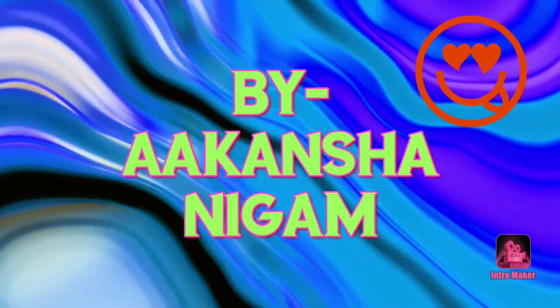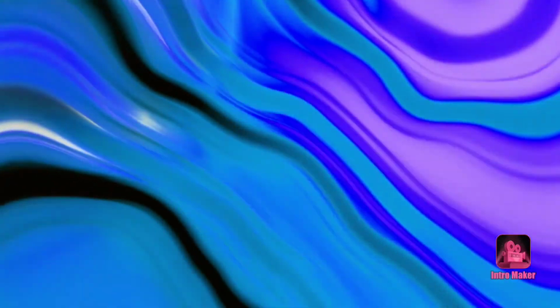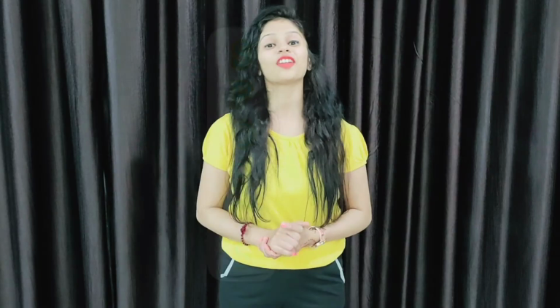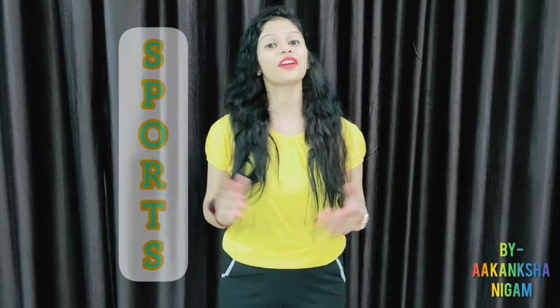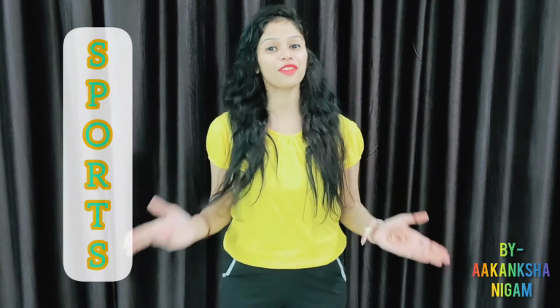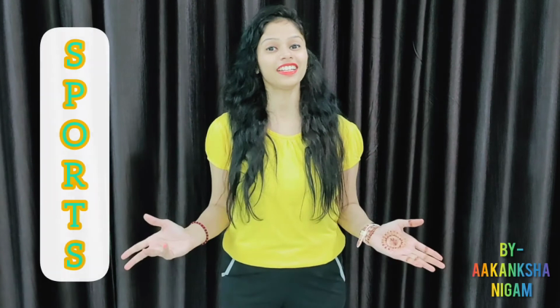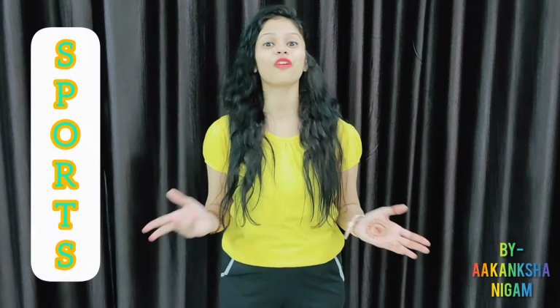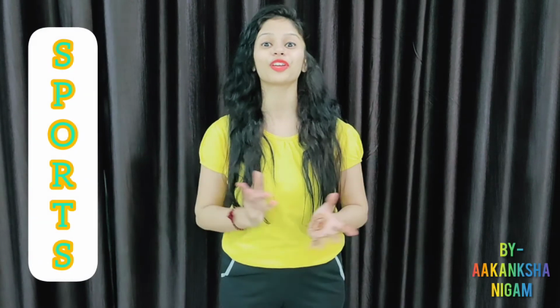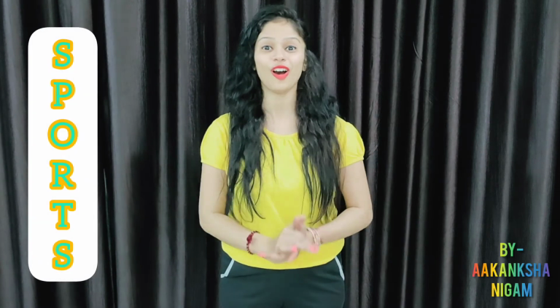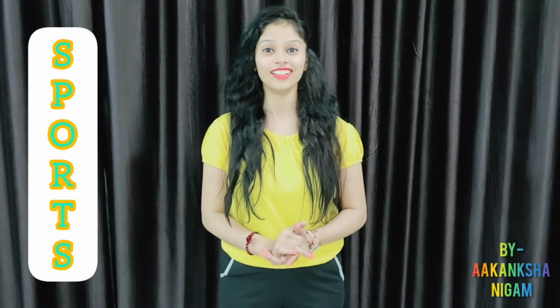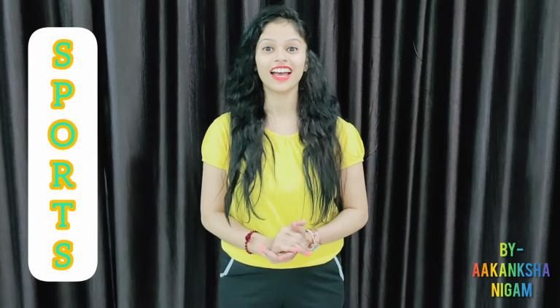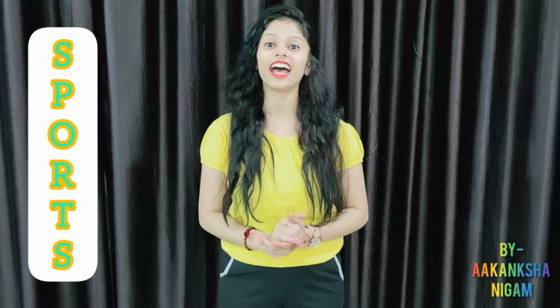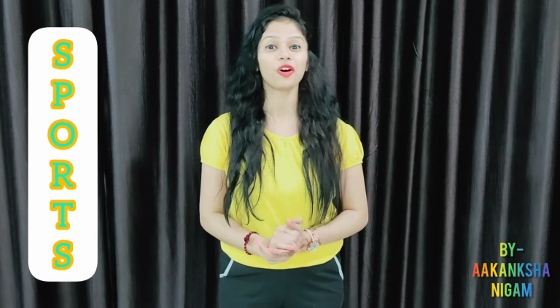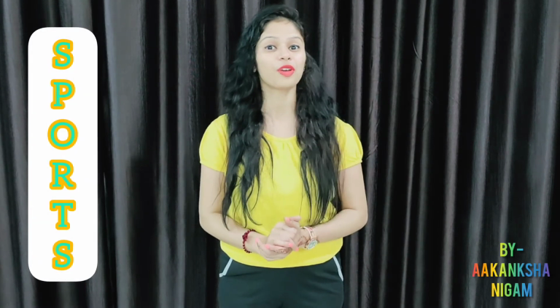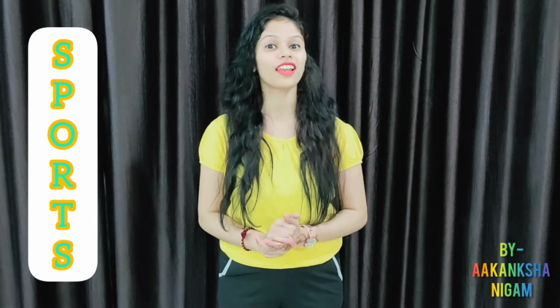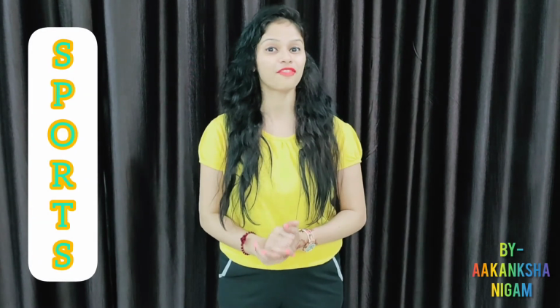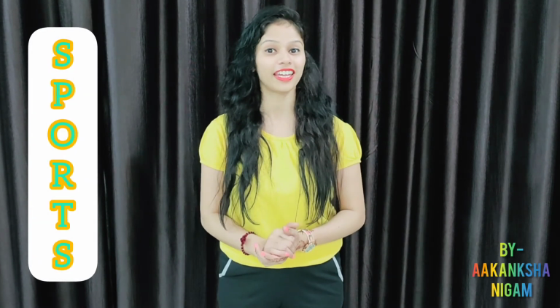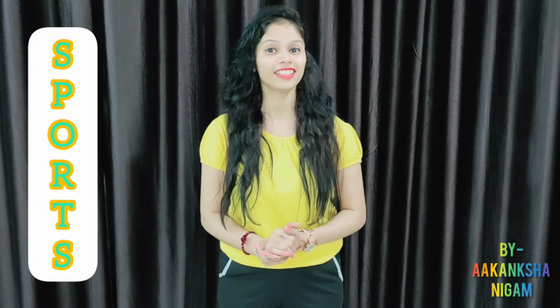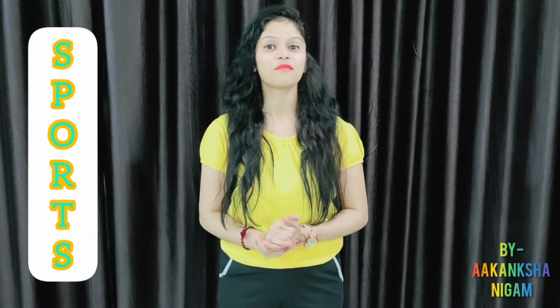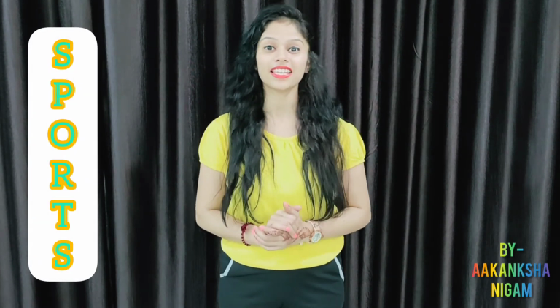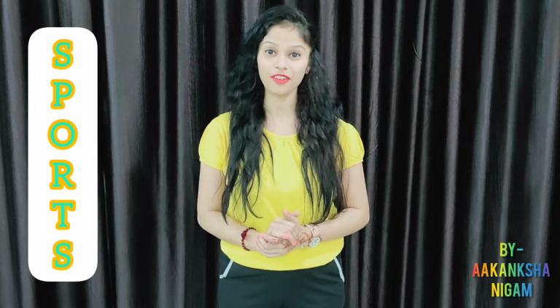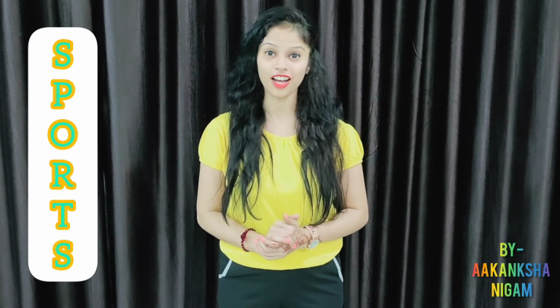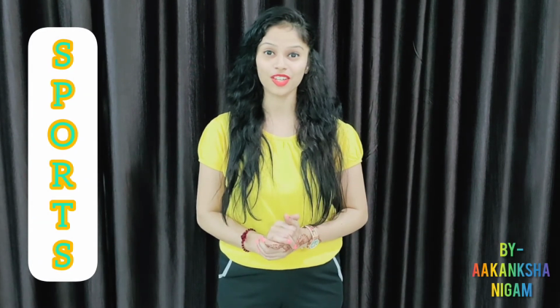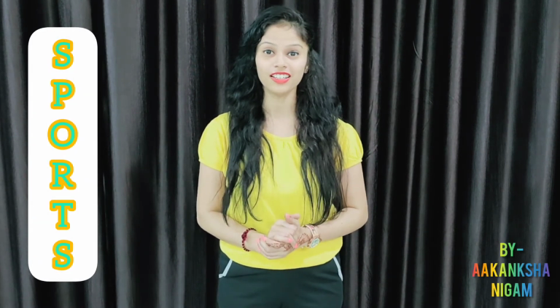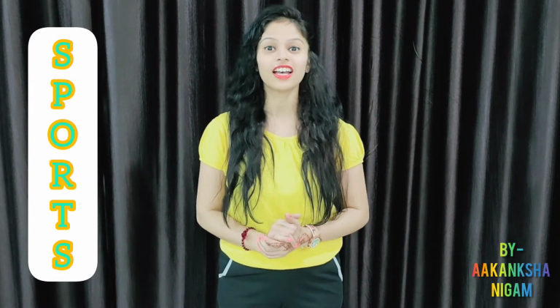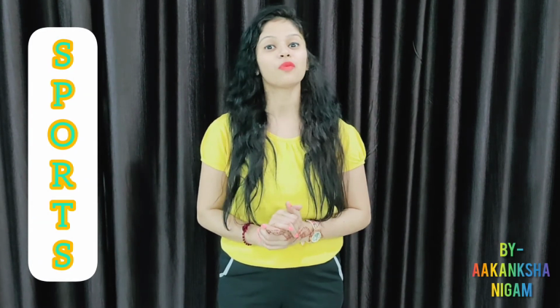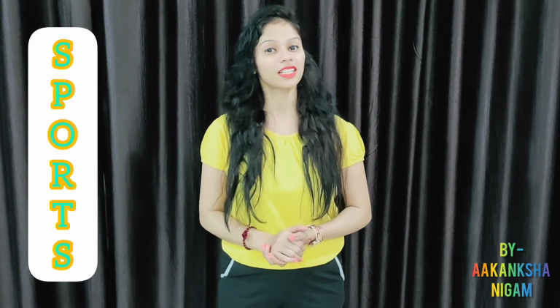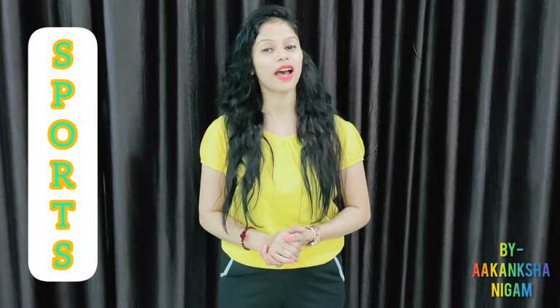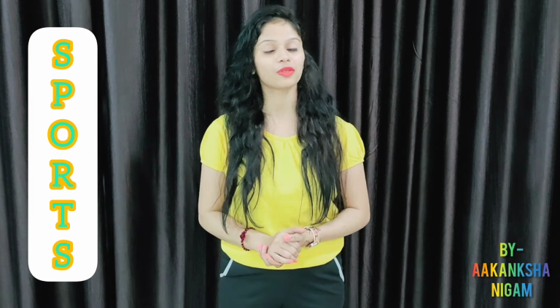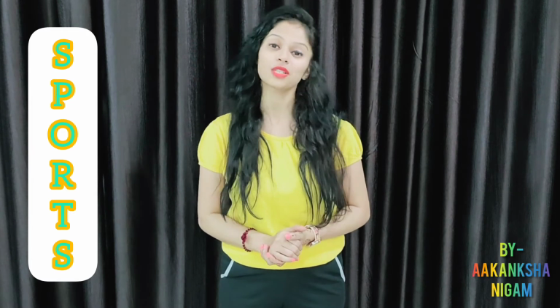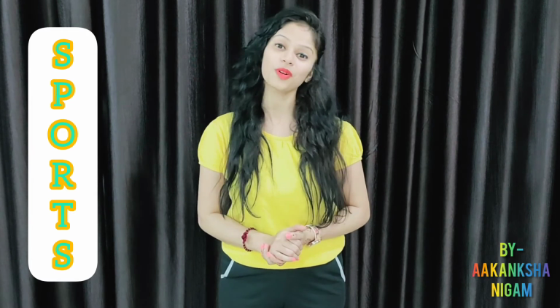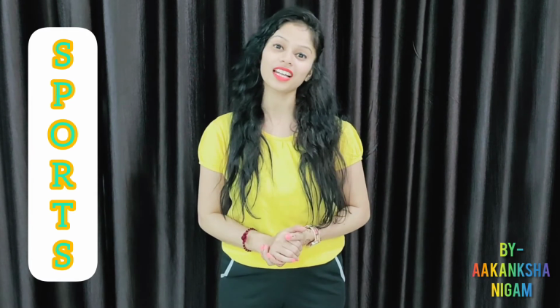Hello everyone, how are you all? I hope you all are fine. Myself Akamsha and welcome back to your sports class.